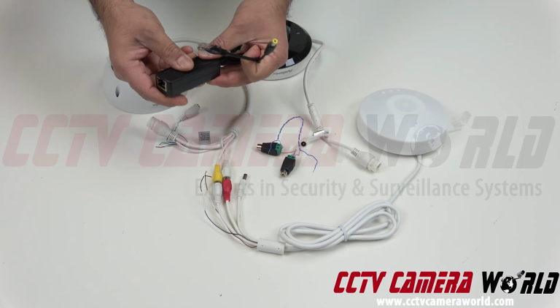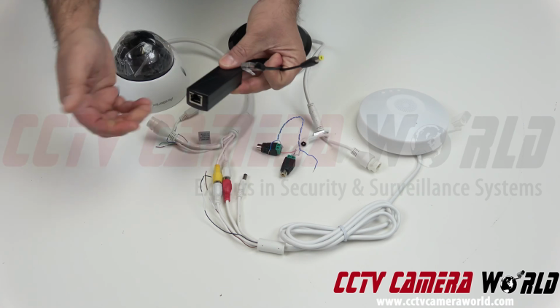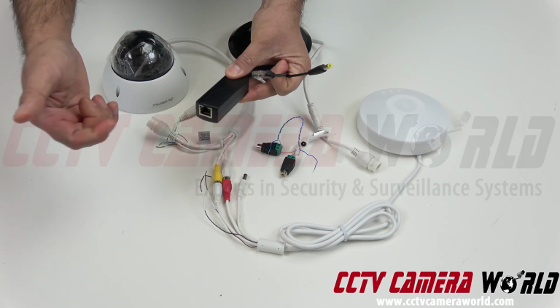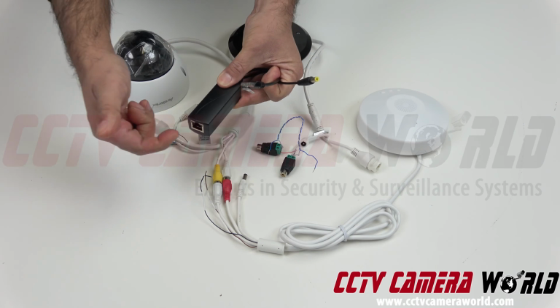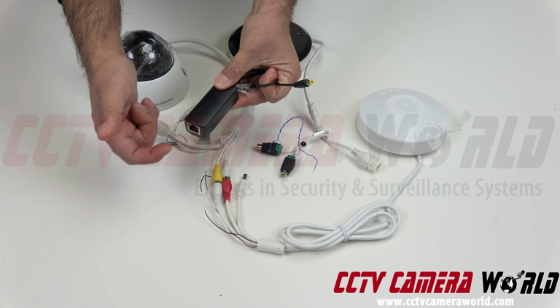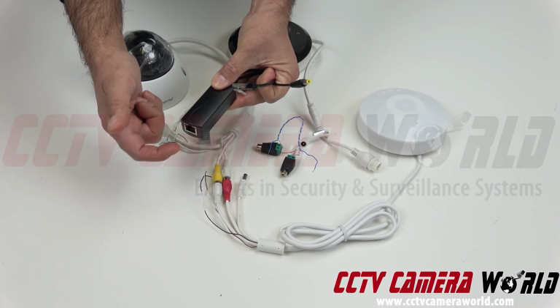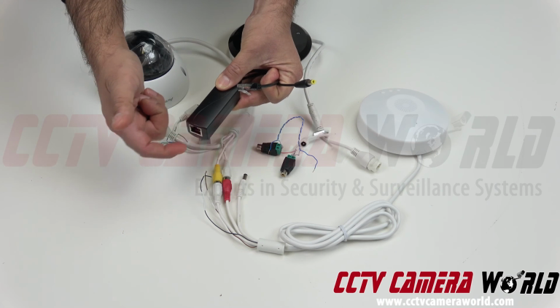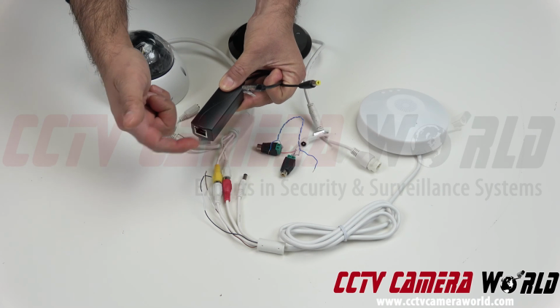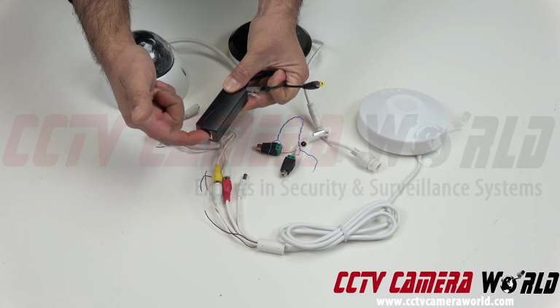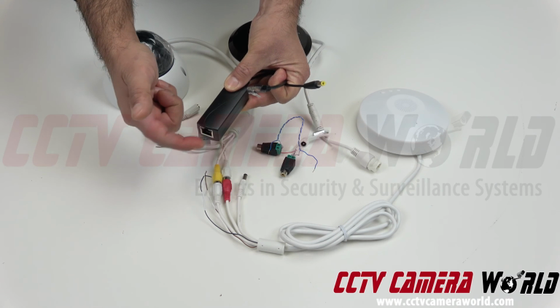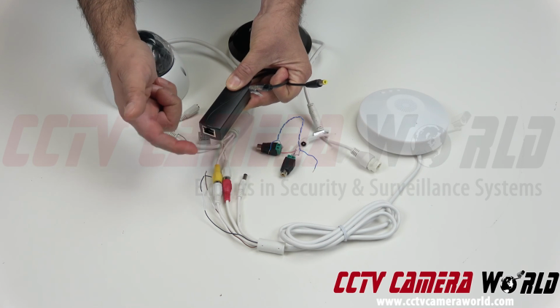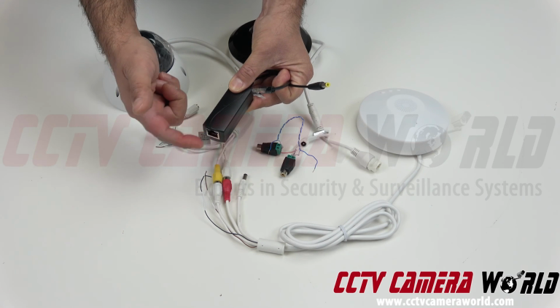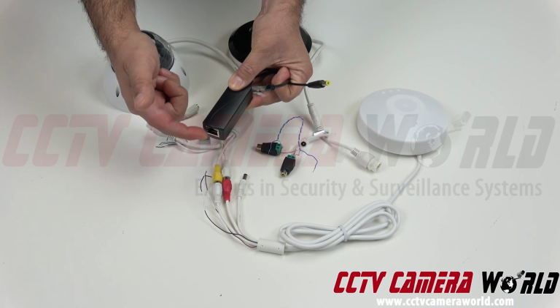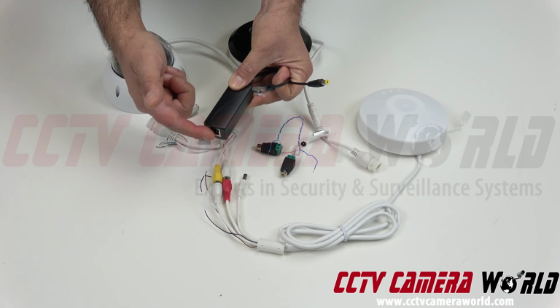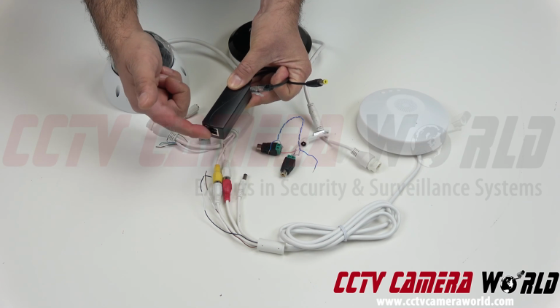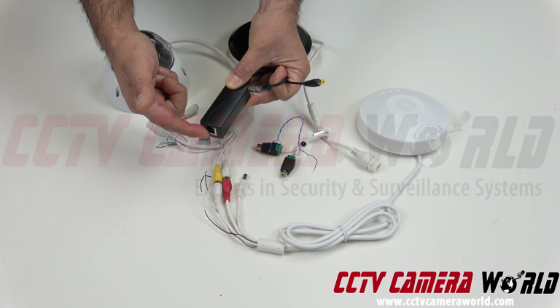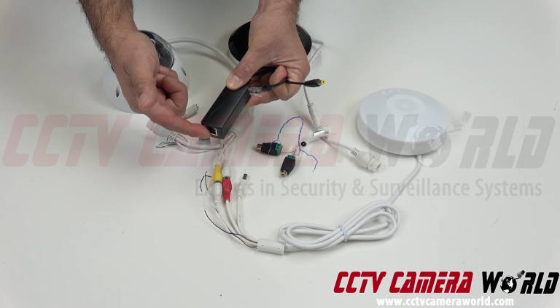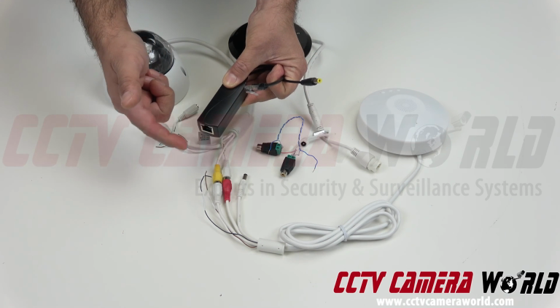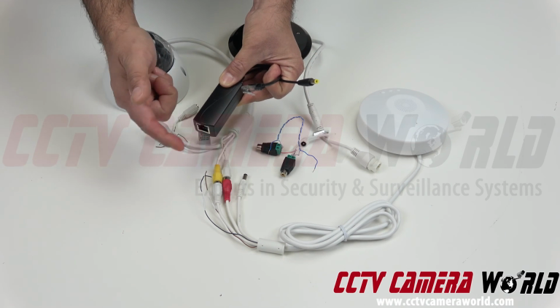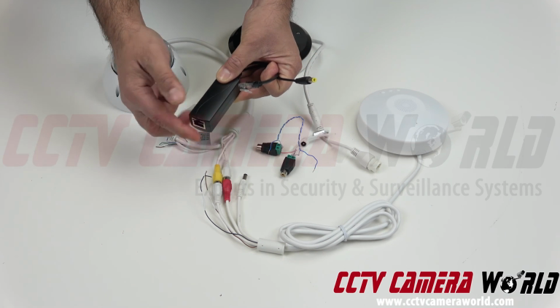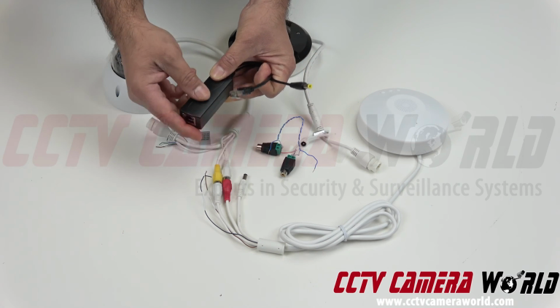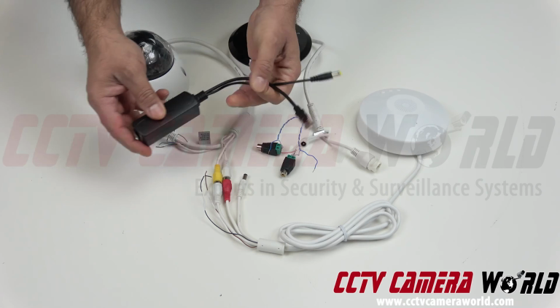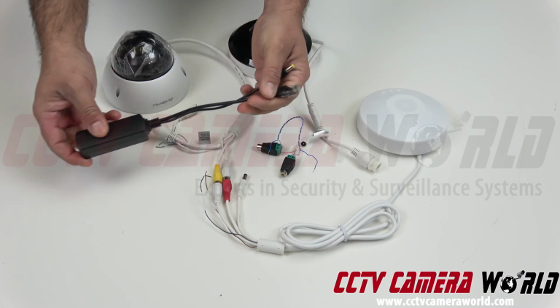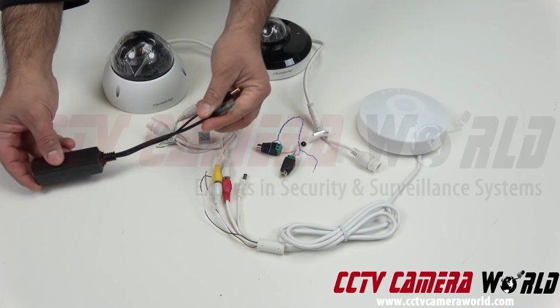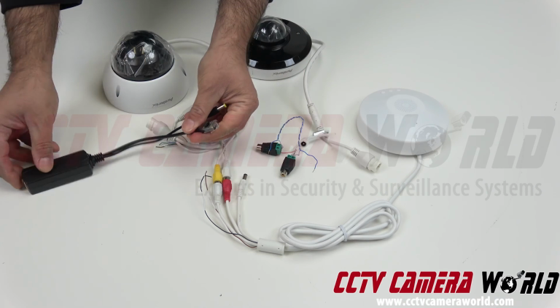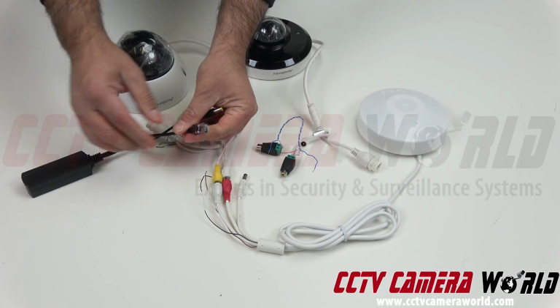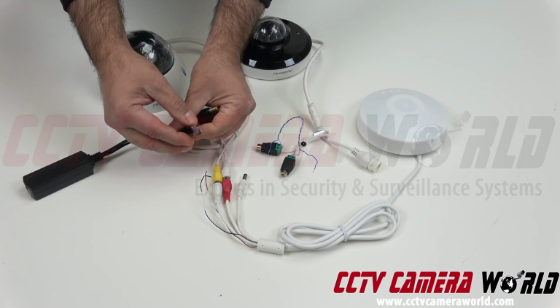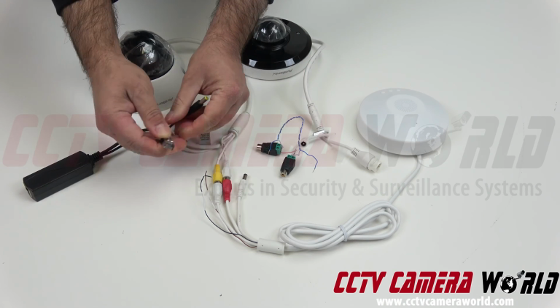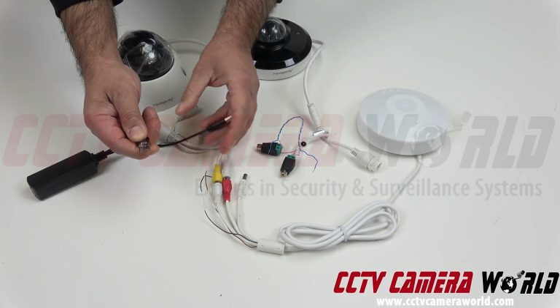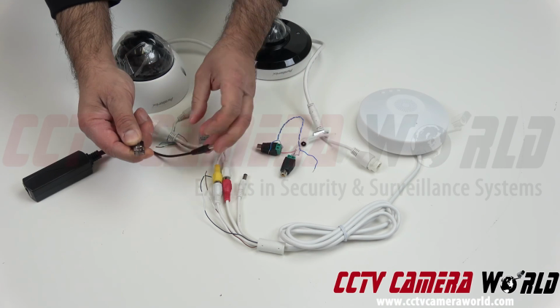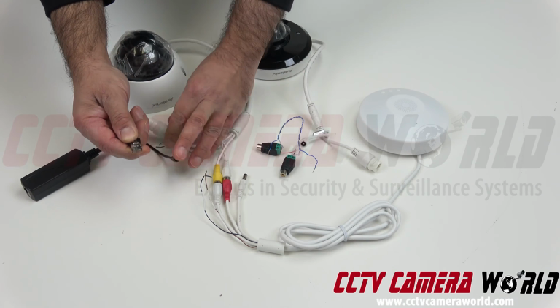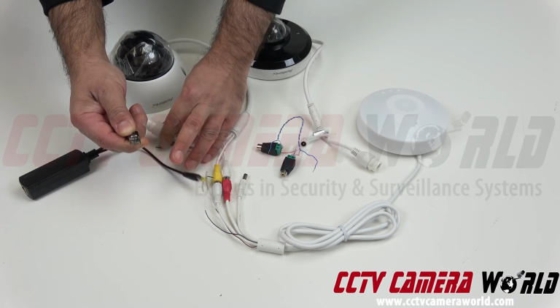You bring in your RJ45 with PoE coming from an NVR, PoE injector, or PoE switch, and then you connect this ethernet wire for data connectivity to the camera.